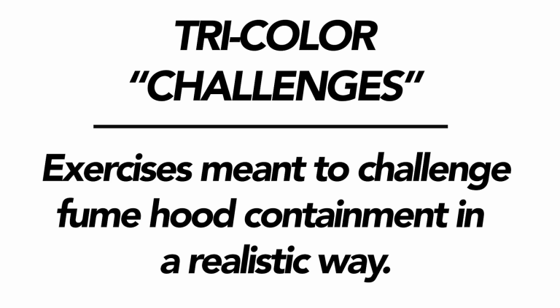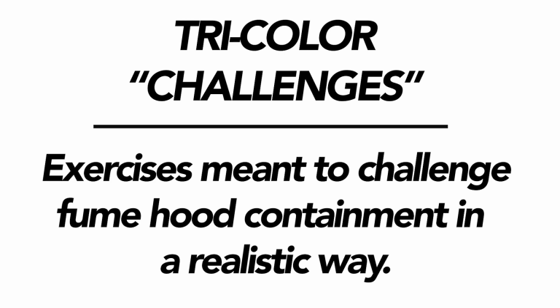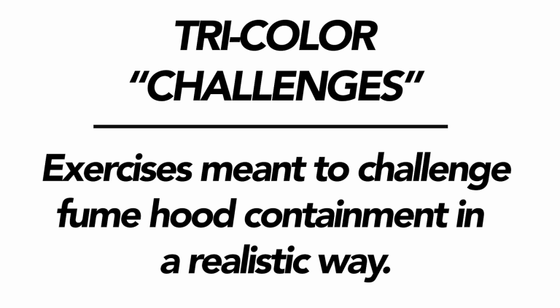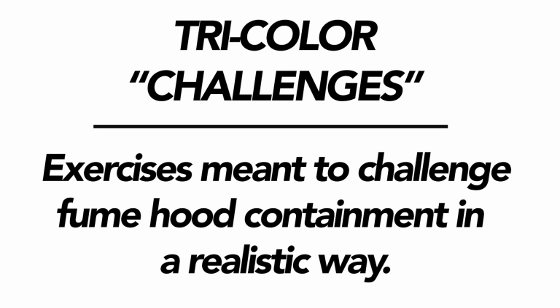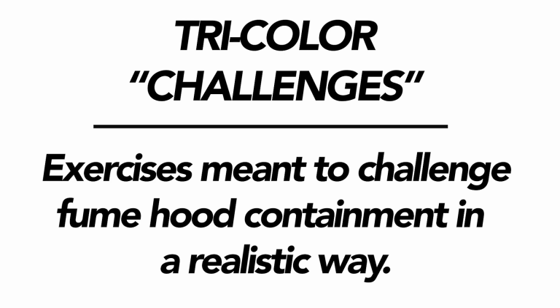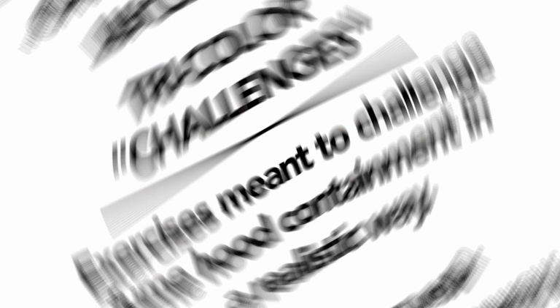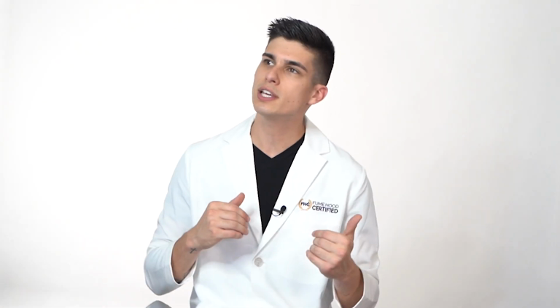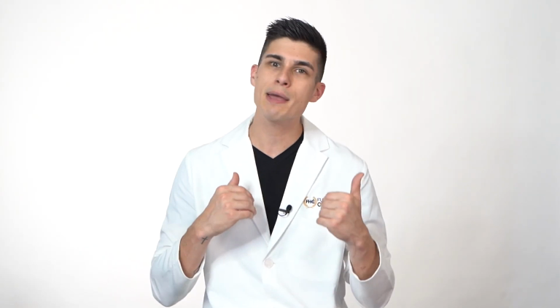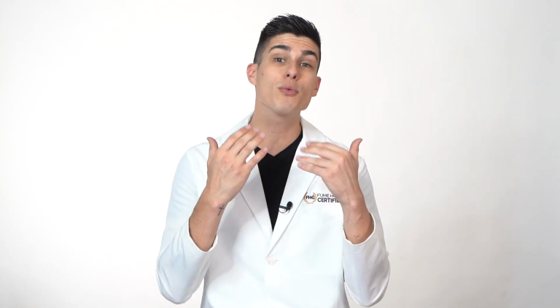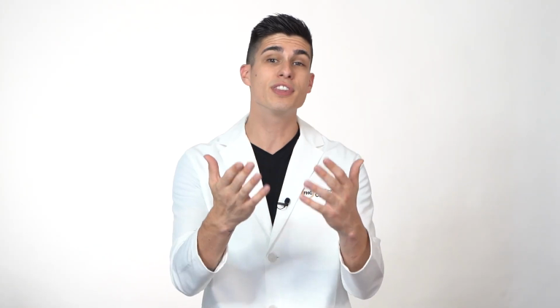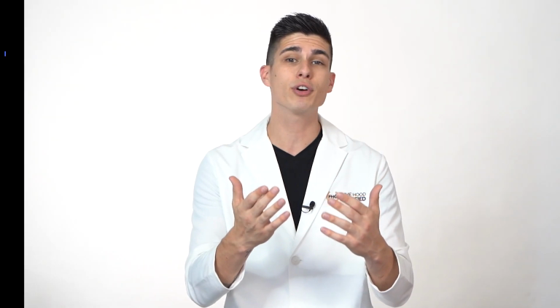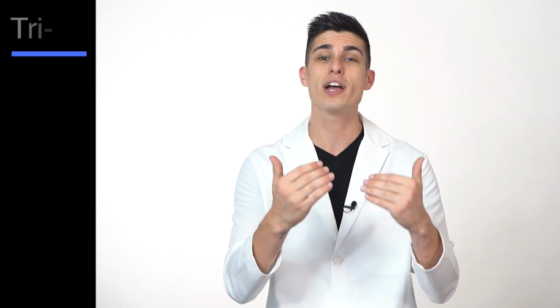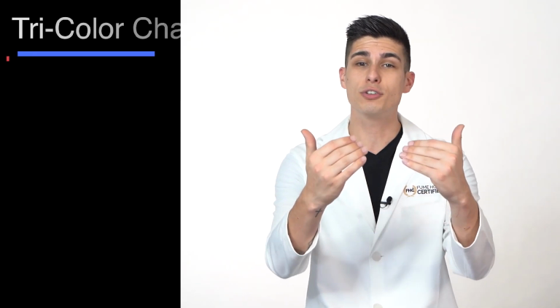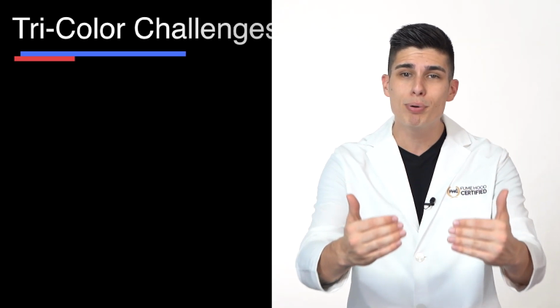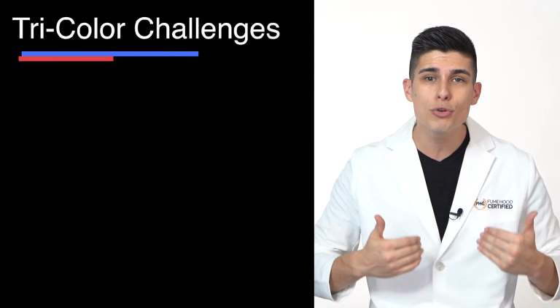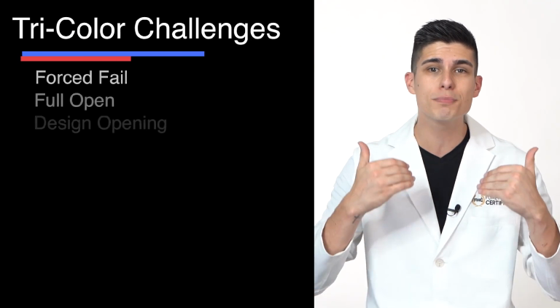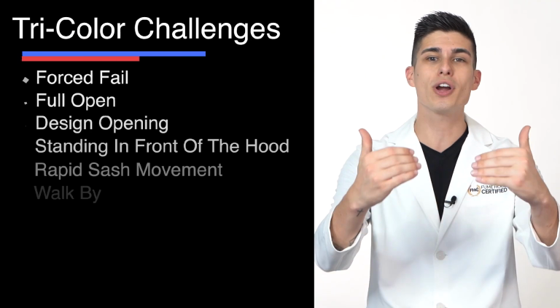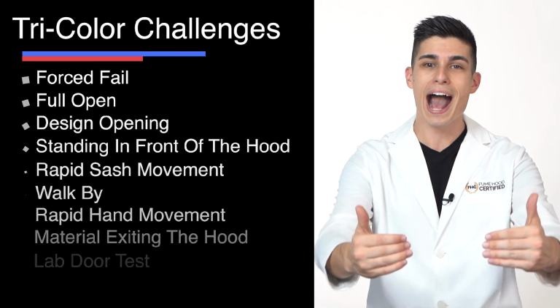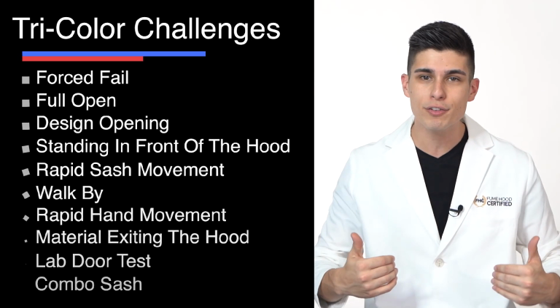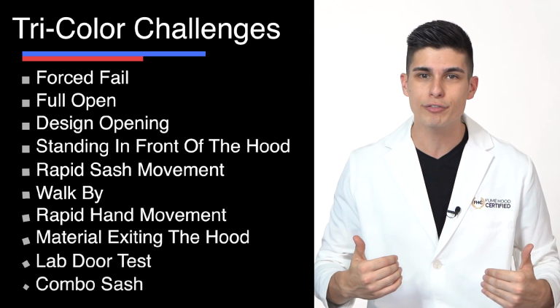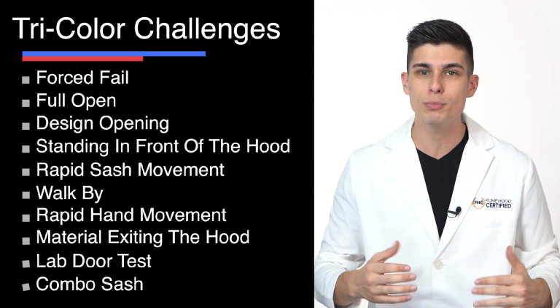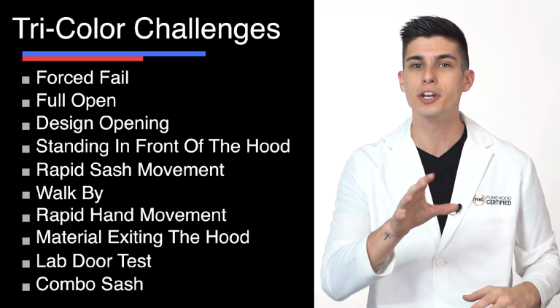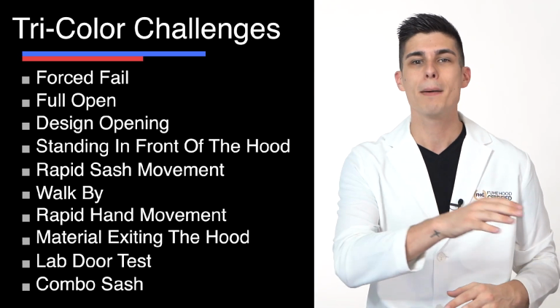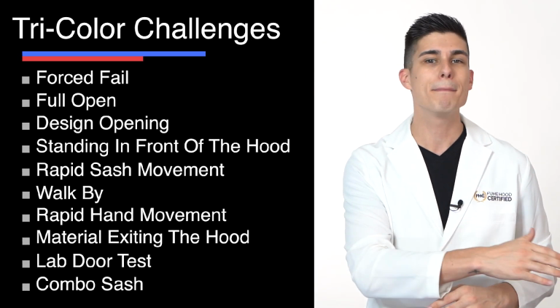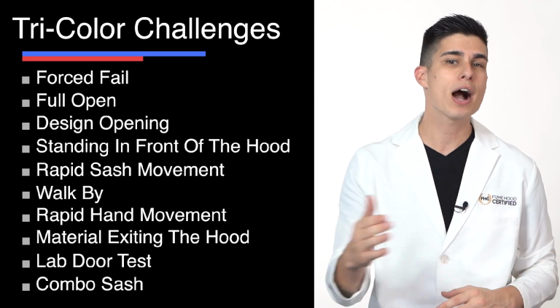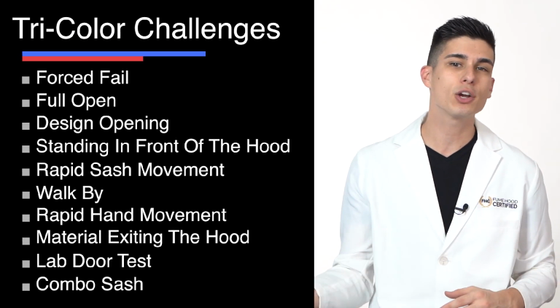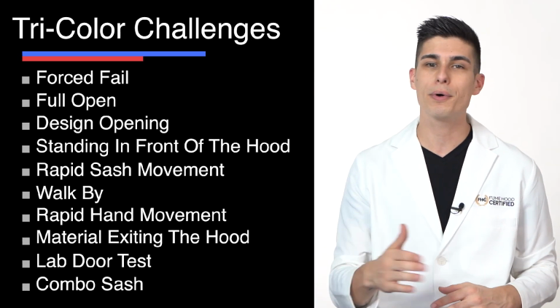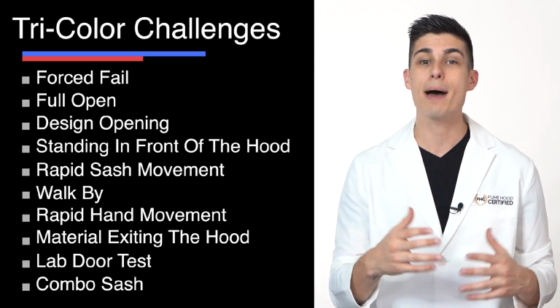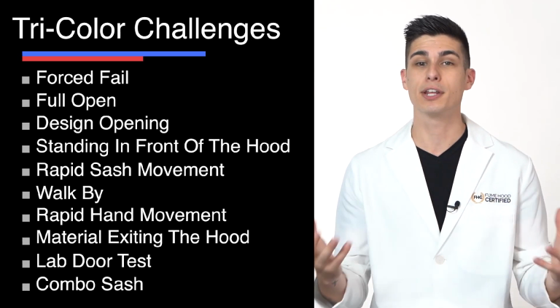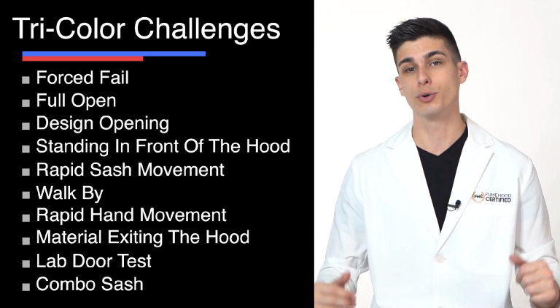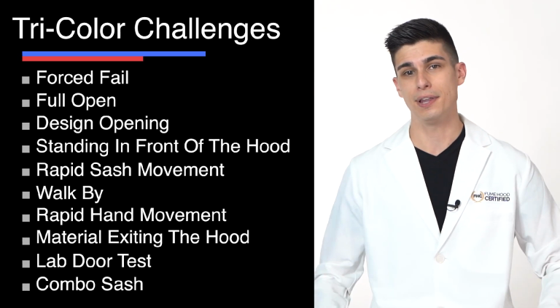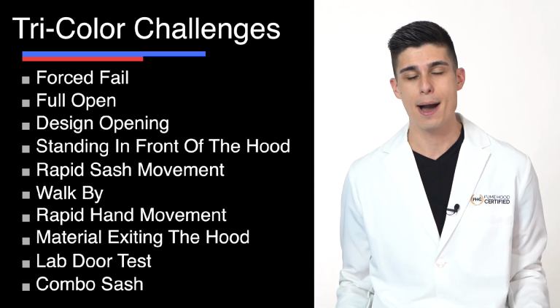In other words, we came up with different ways to pull smoke out of the fume hood by mocking what would happen in a real lab.